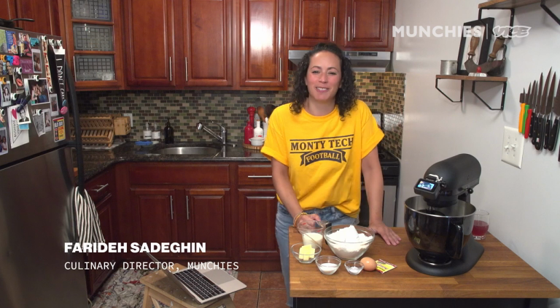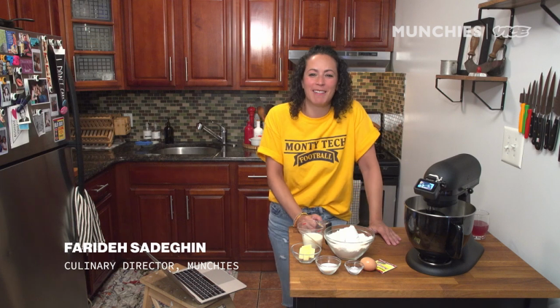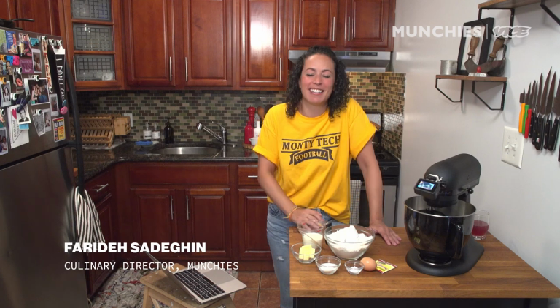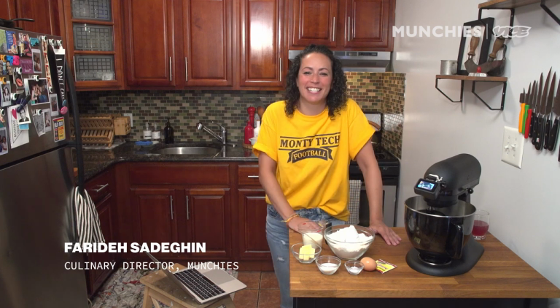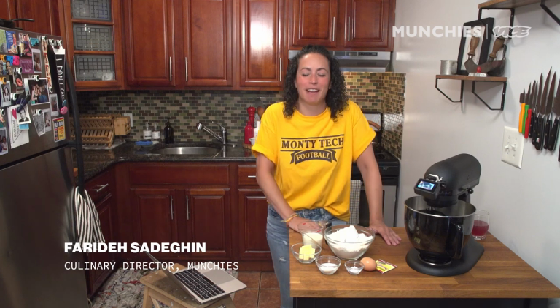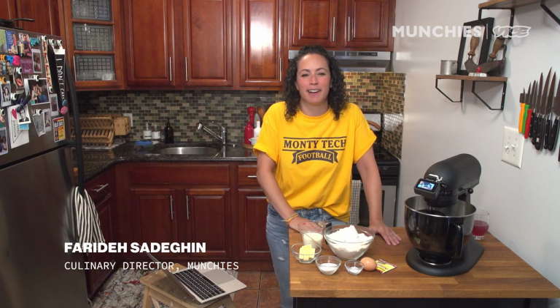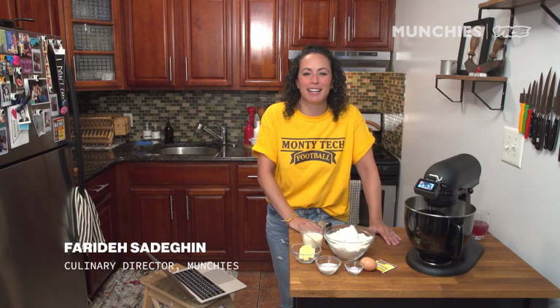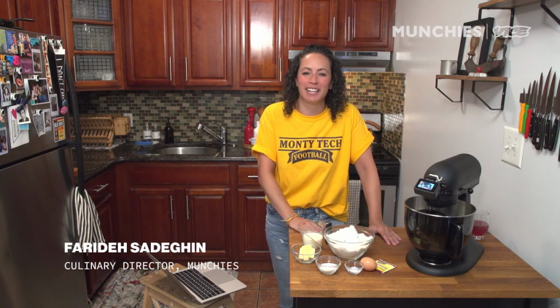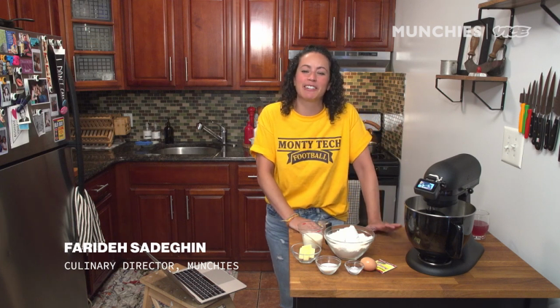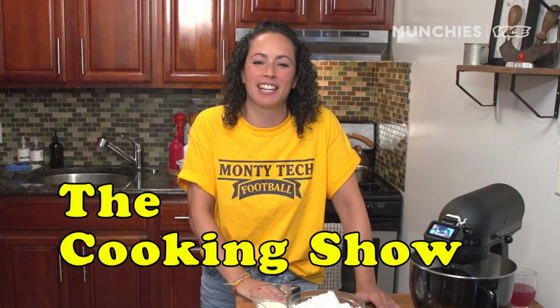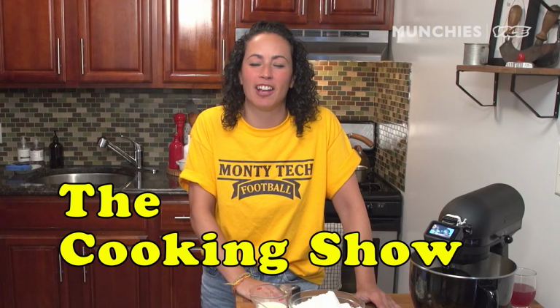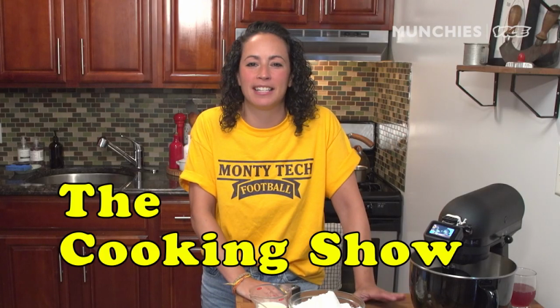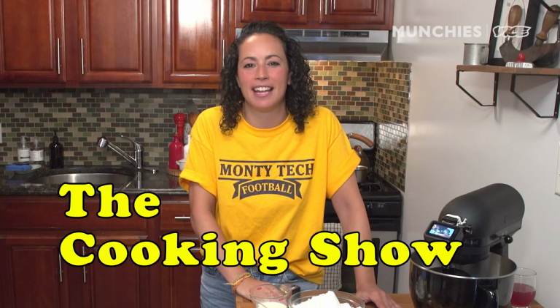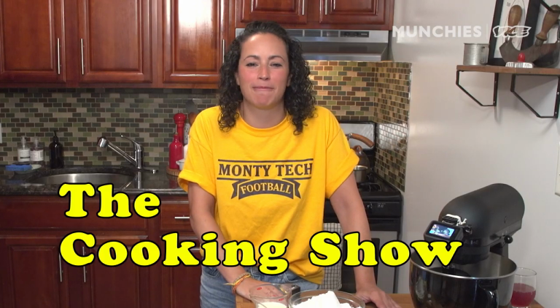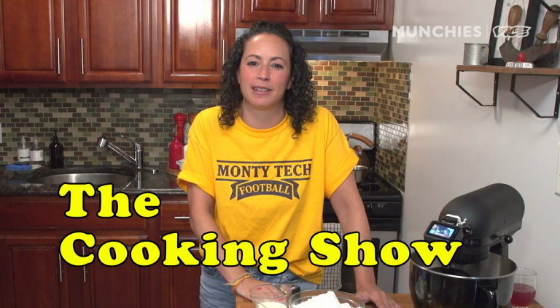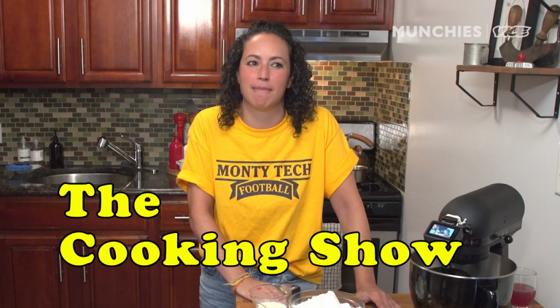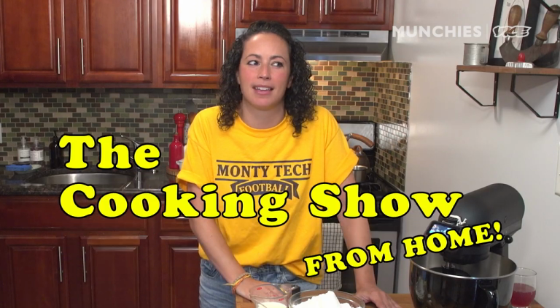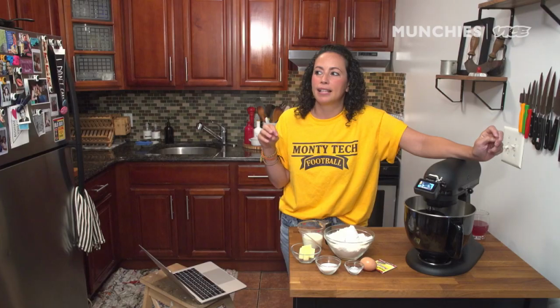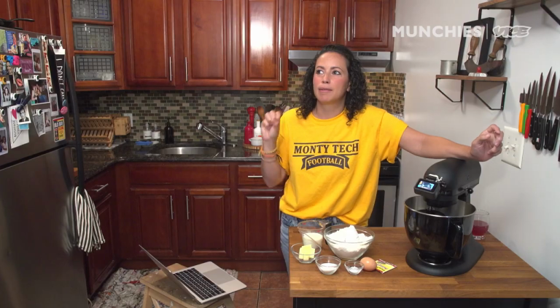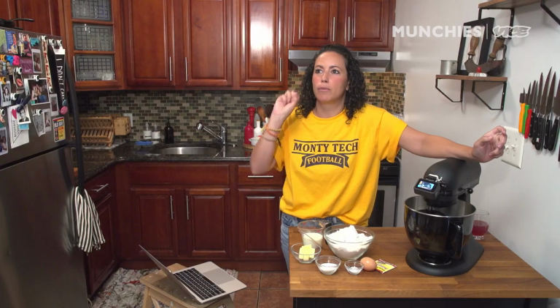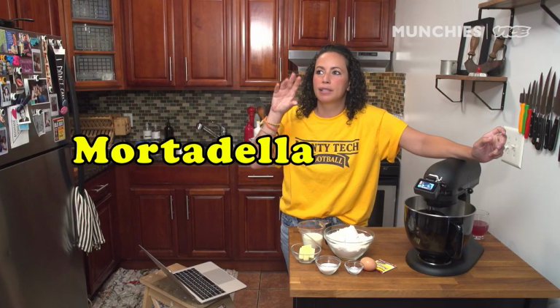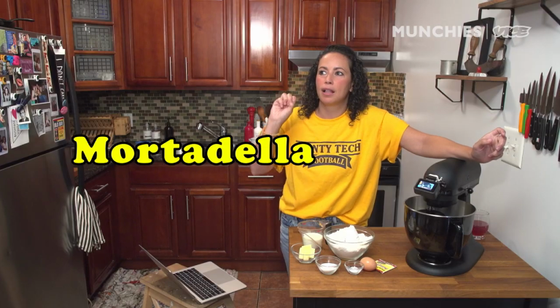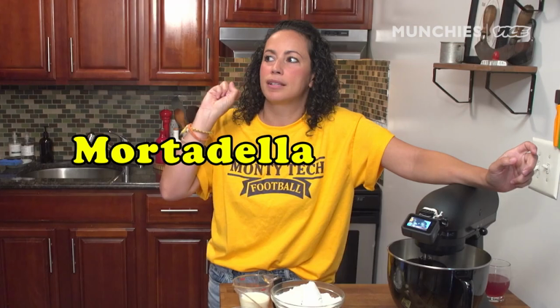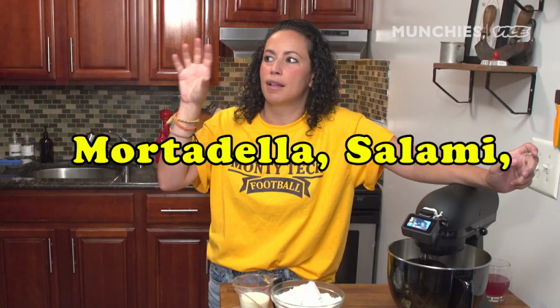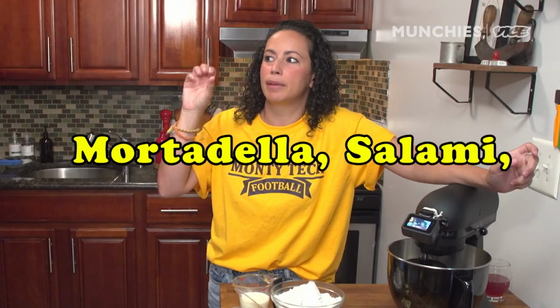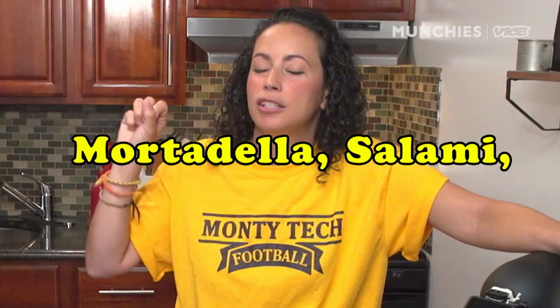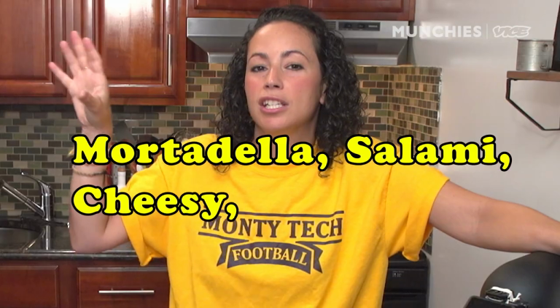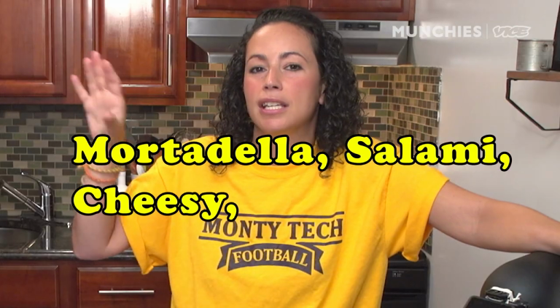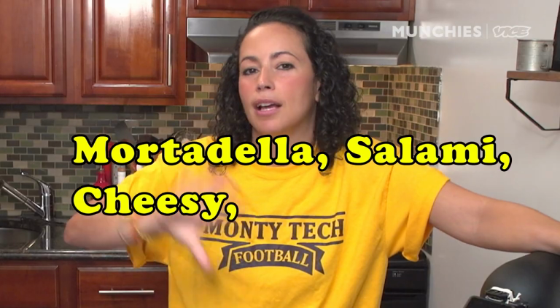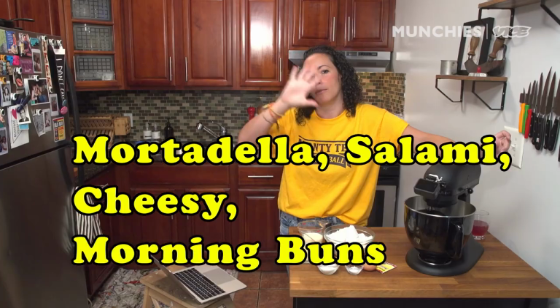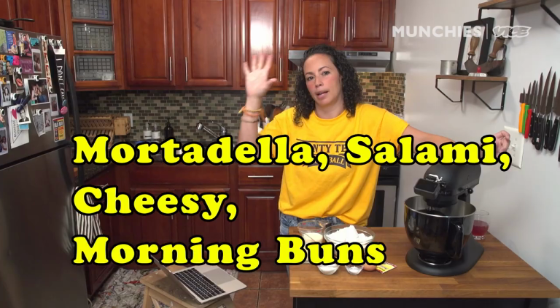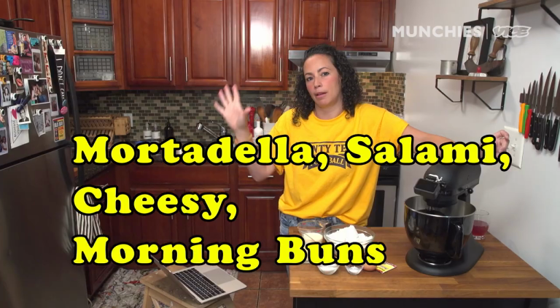Welcome back to my kitchen. I'm Faraday. We're here for The Cooking Show, and today I'm going to make a mortadella, salami, cheesy morning bun.